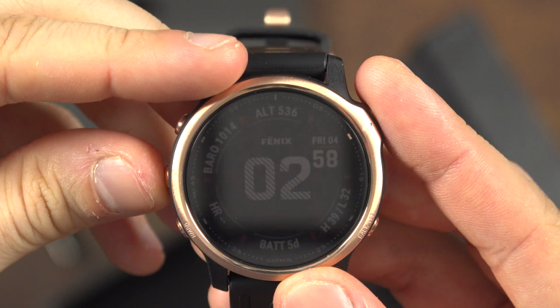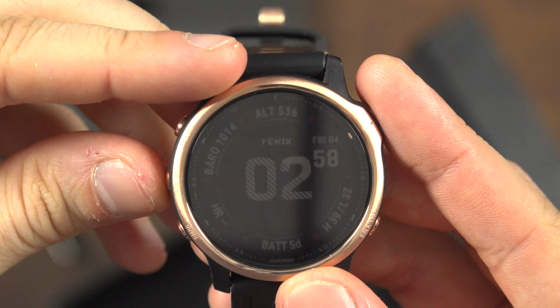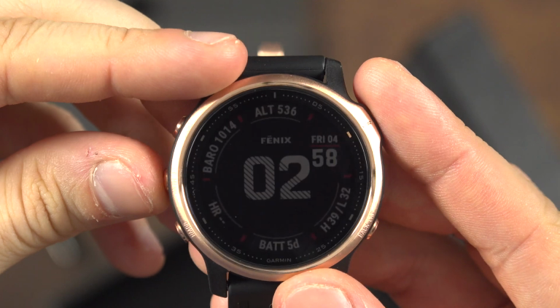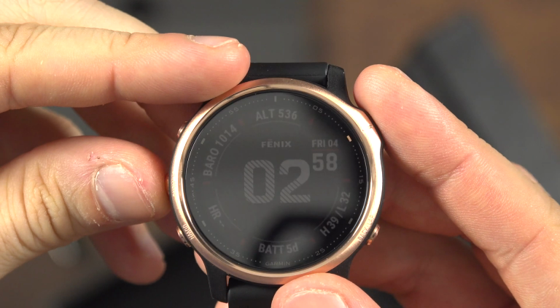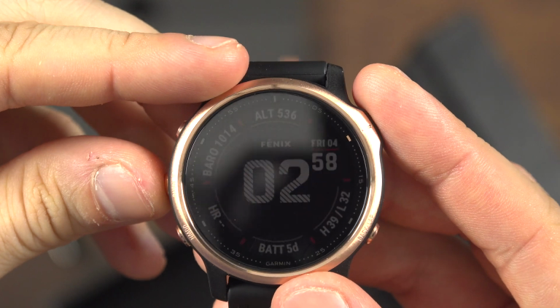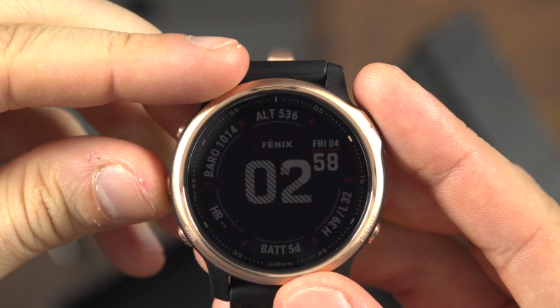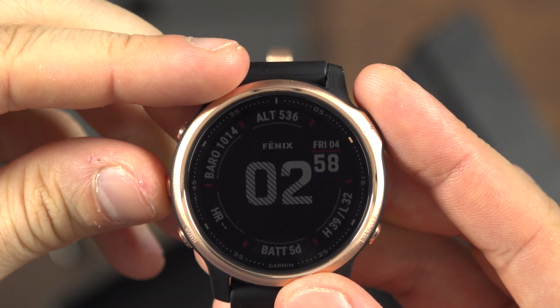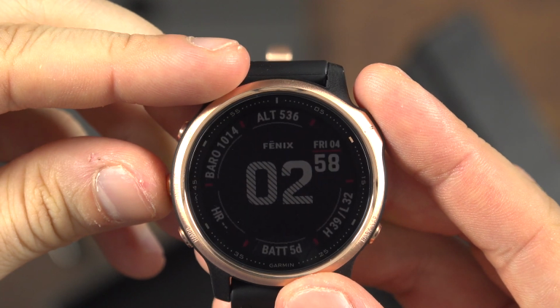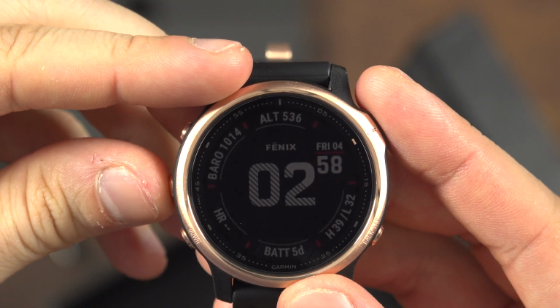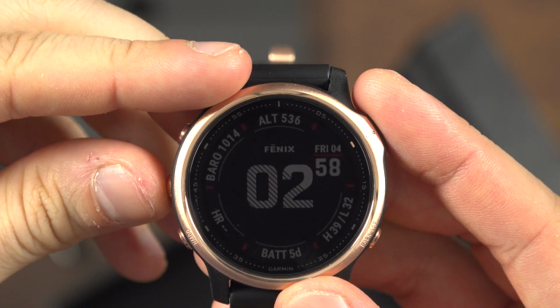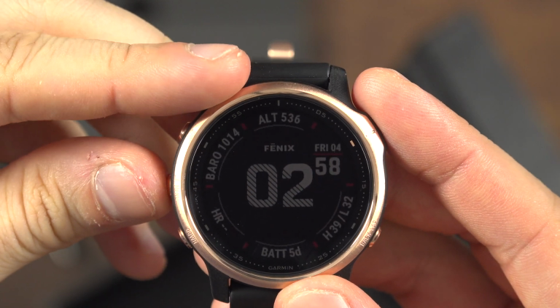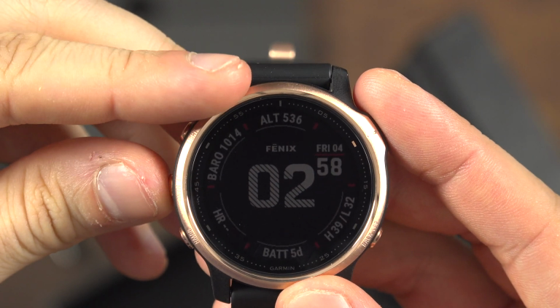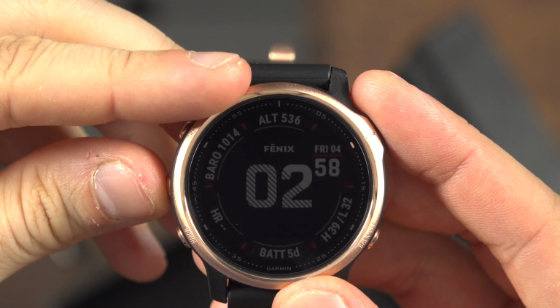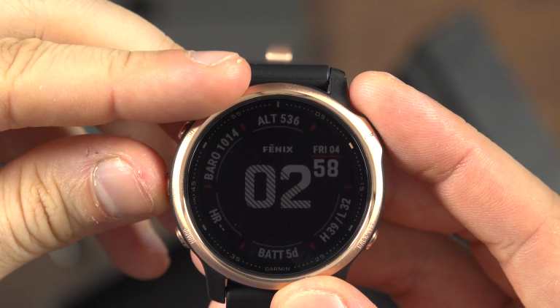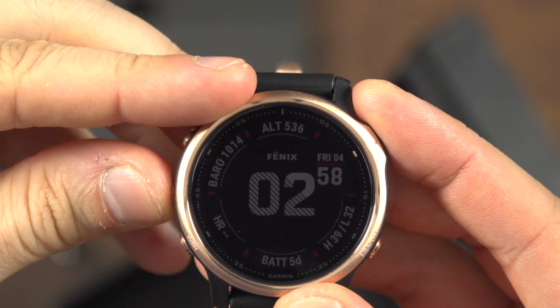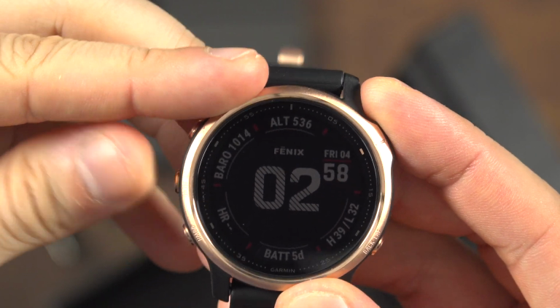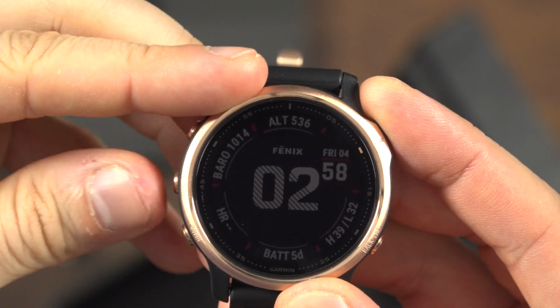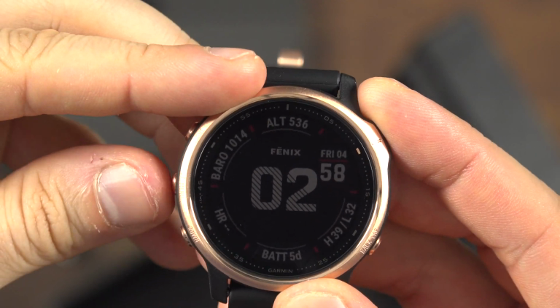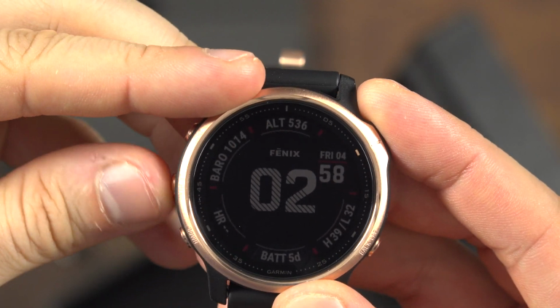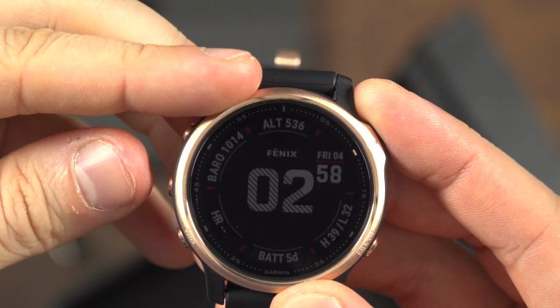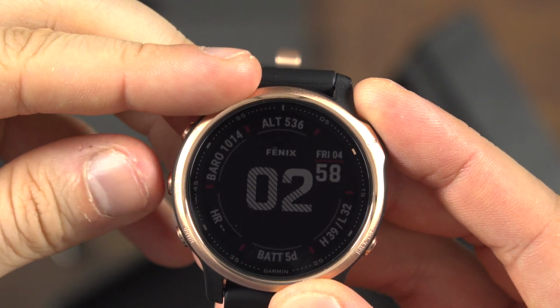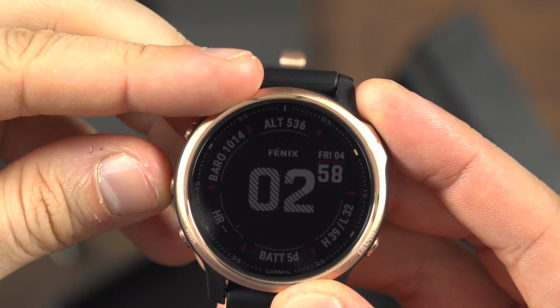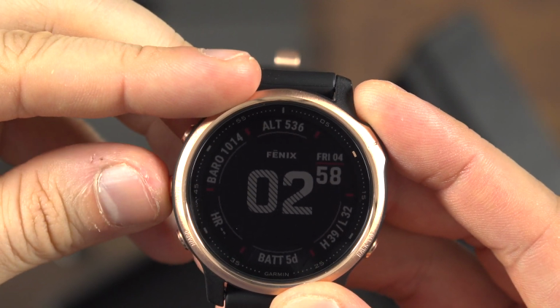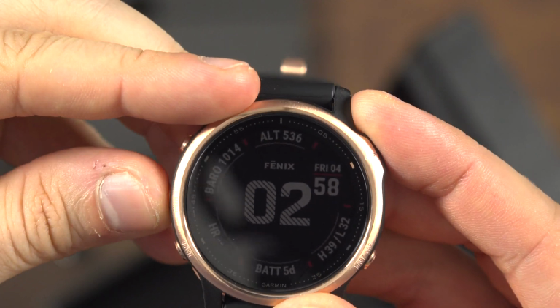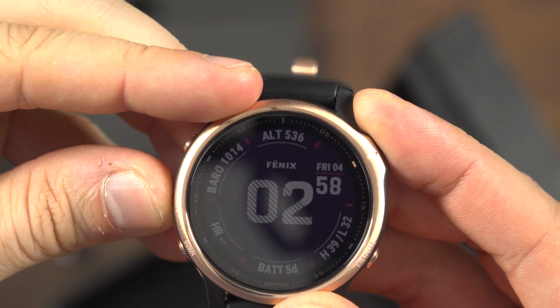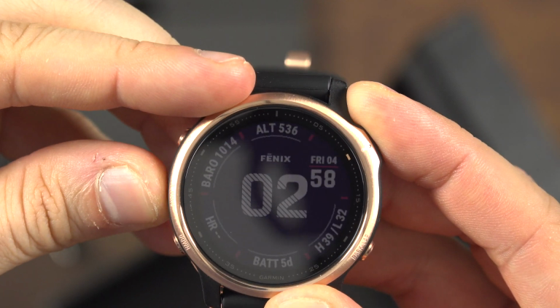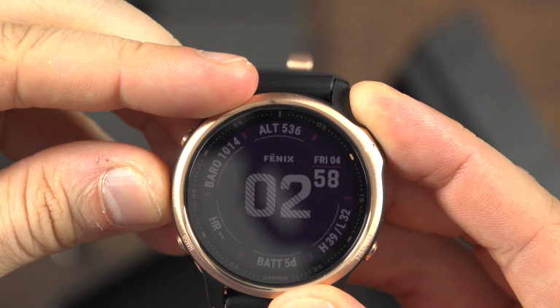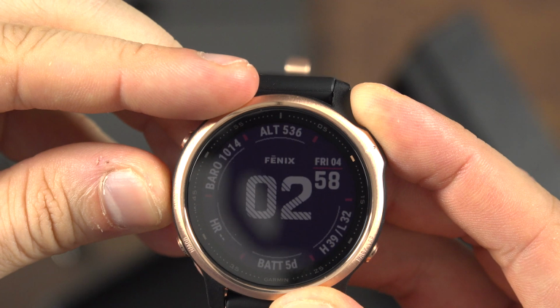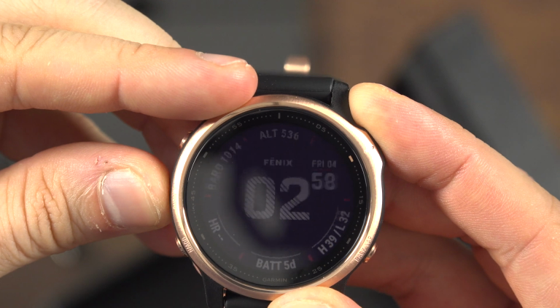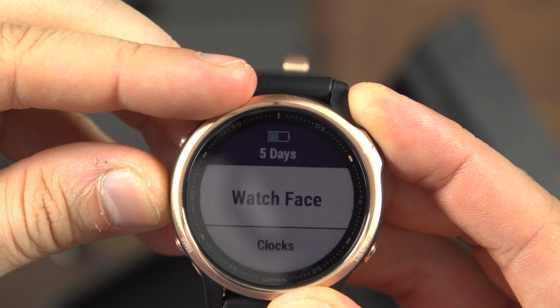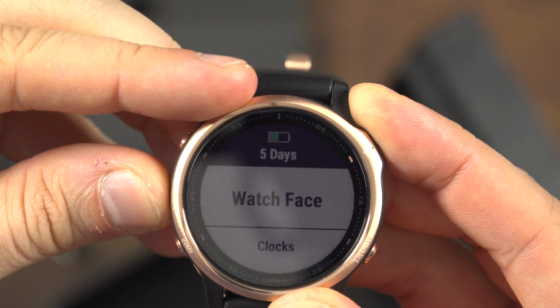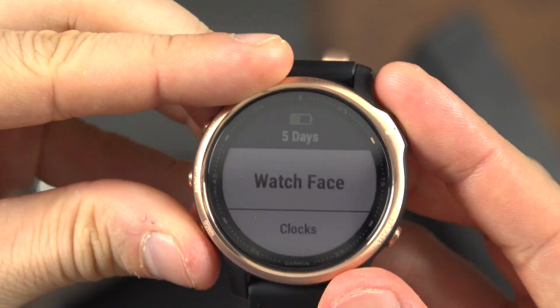To connect your Garmin Fenix watch to Wi-Fi, press and hold the button at 9 o'clock to display the menu.